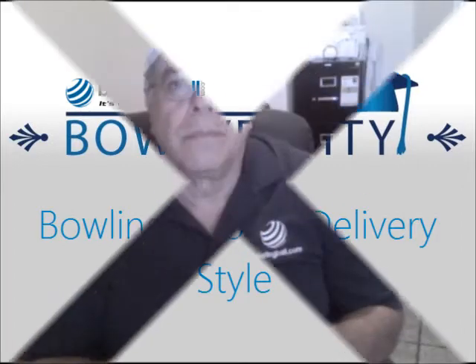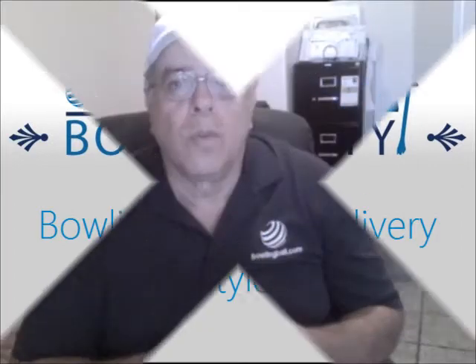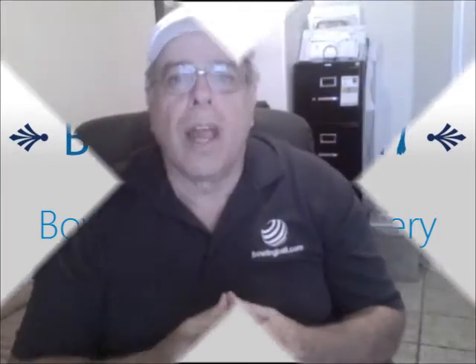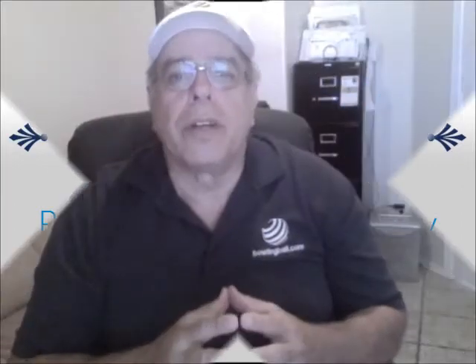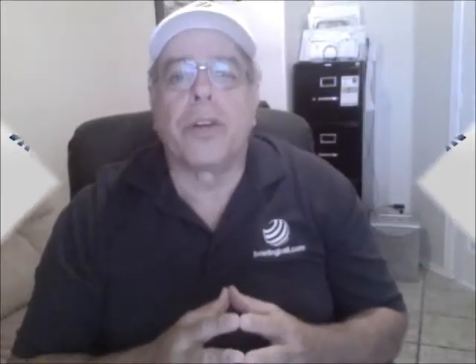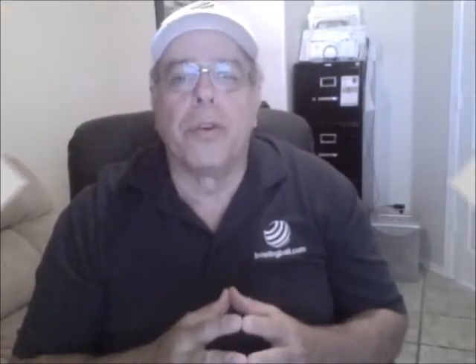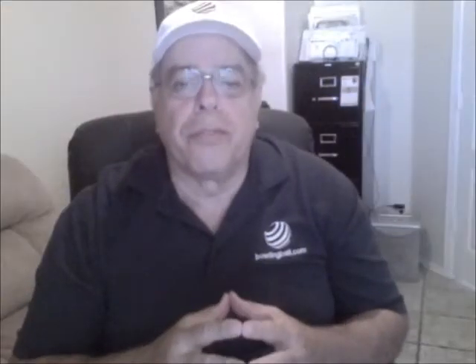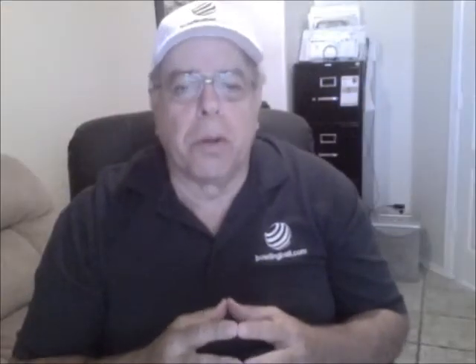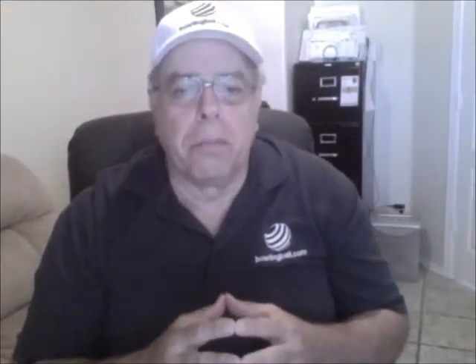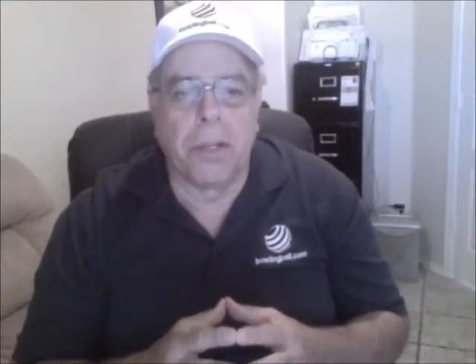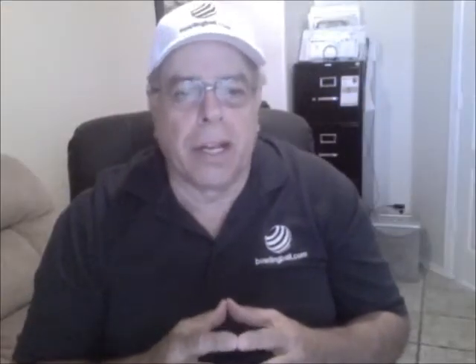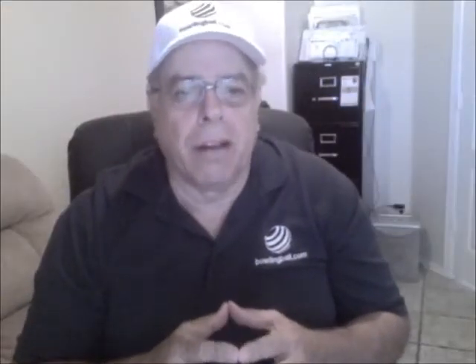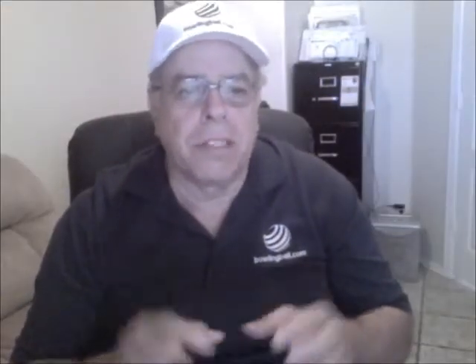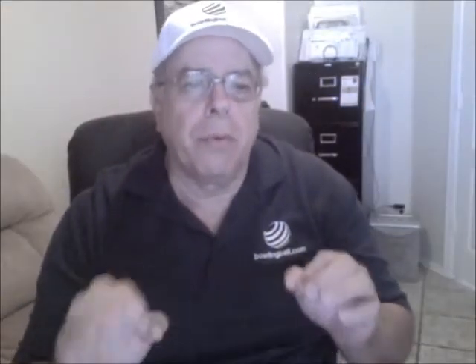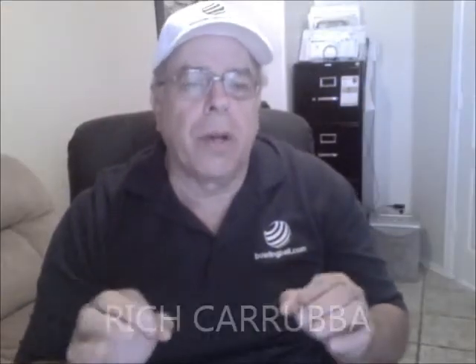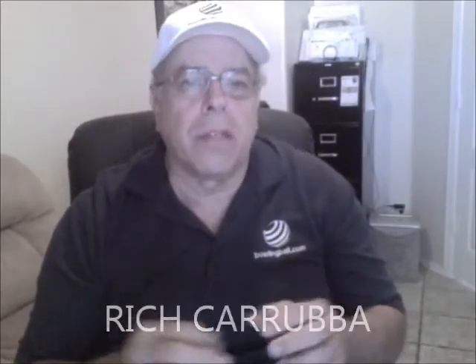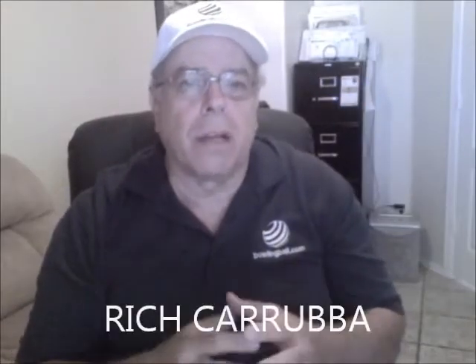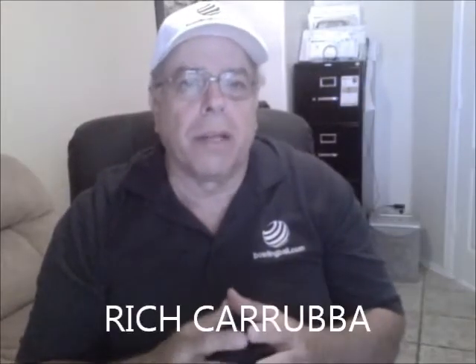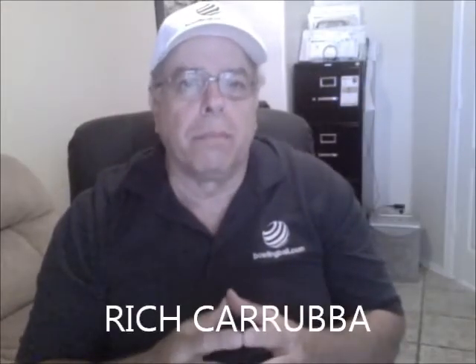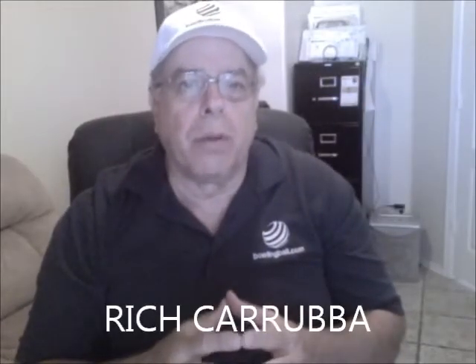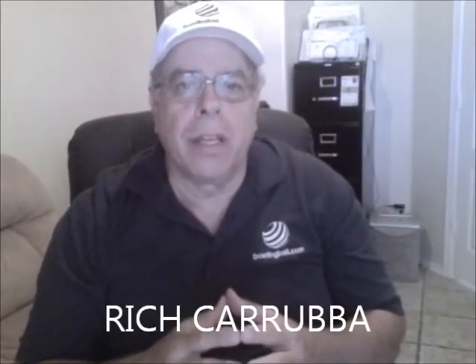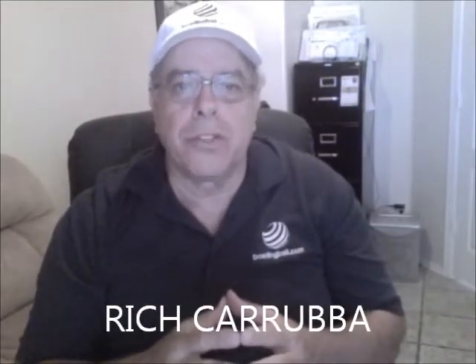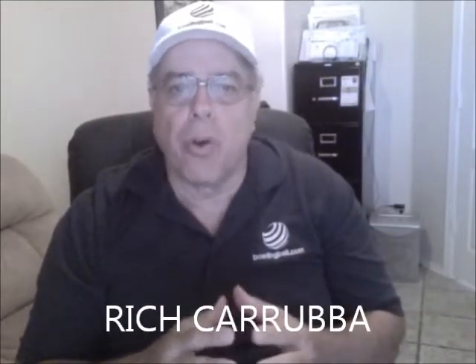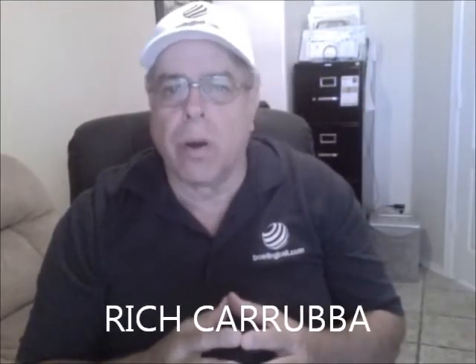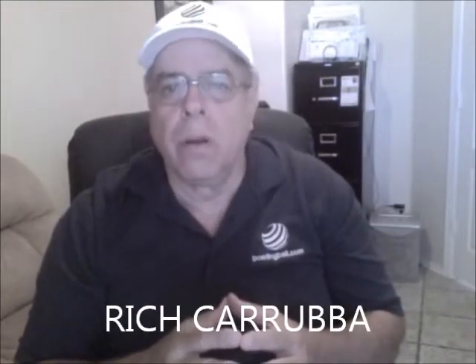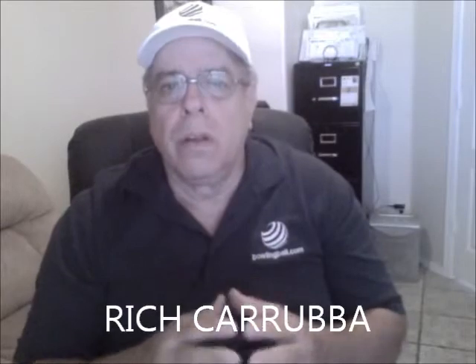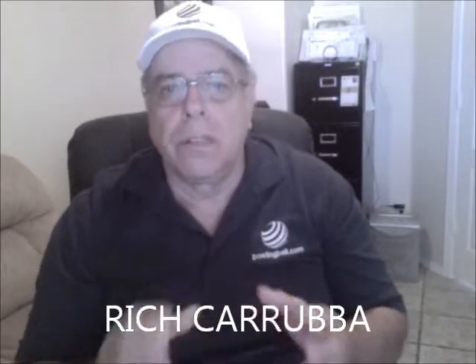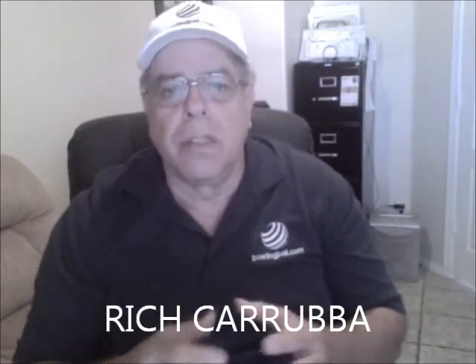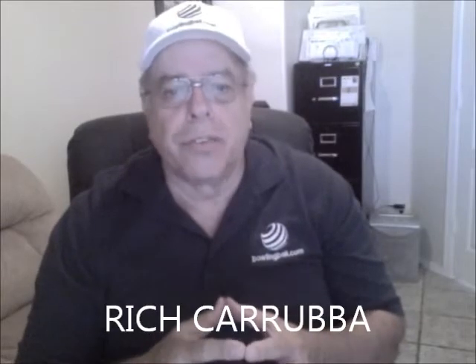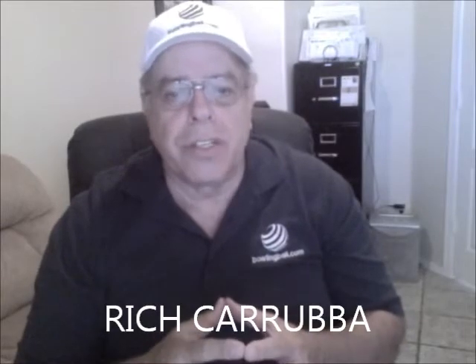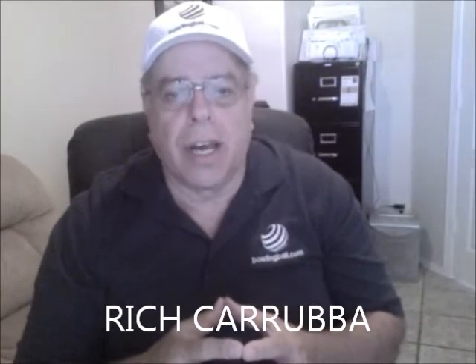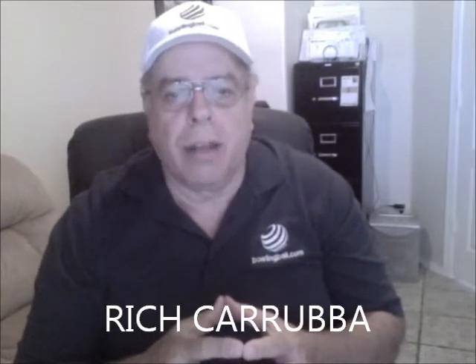Hi, Rich Karuba for BowlingBall.com. Today we want to talk about the bowling stroker delivery style.